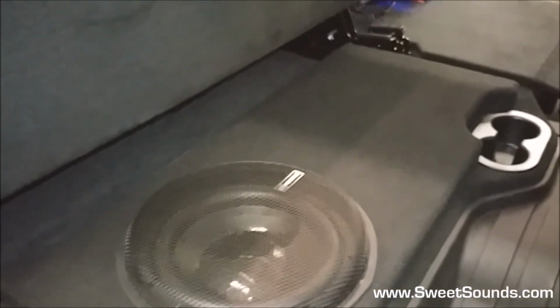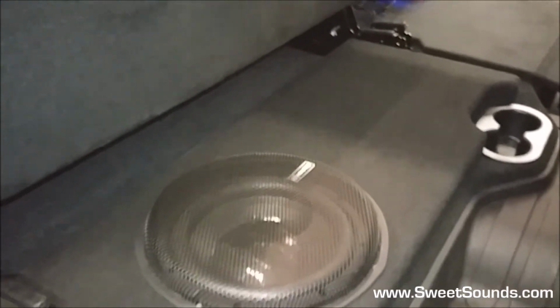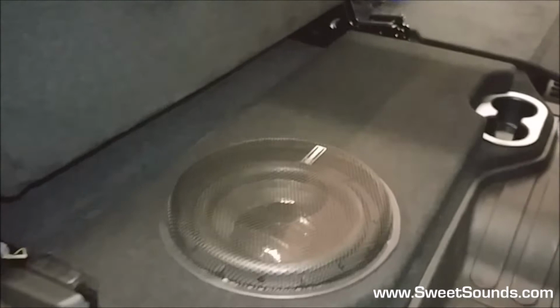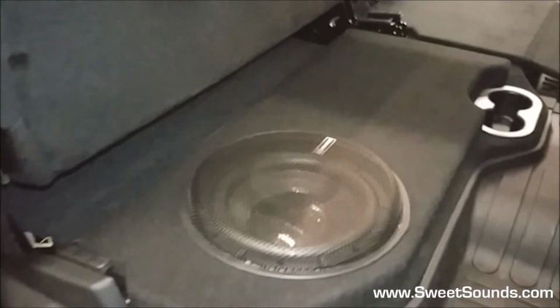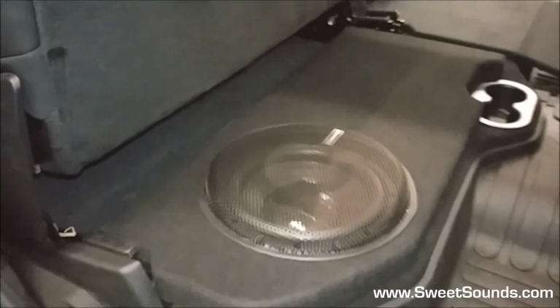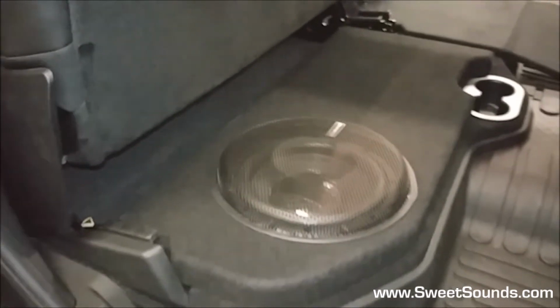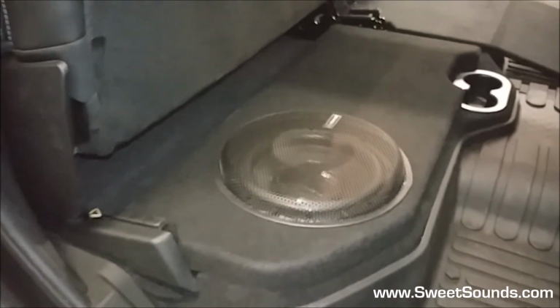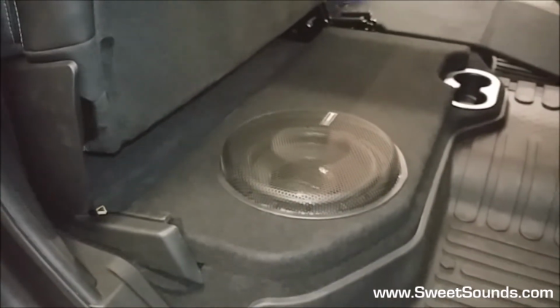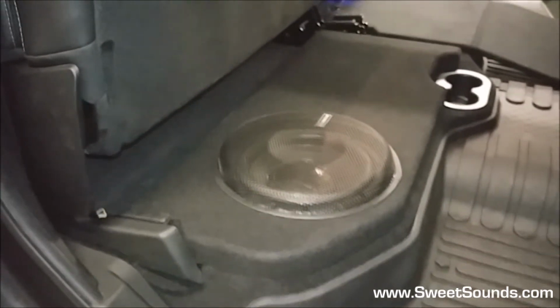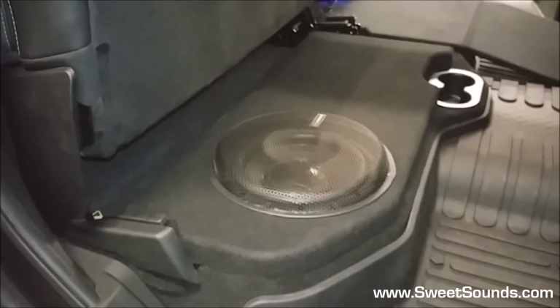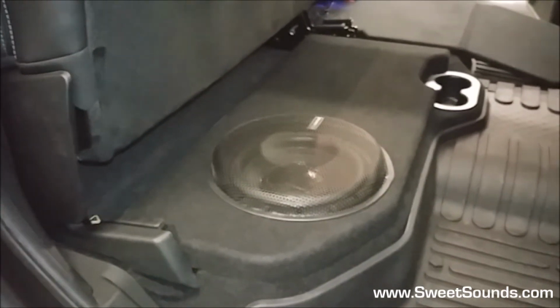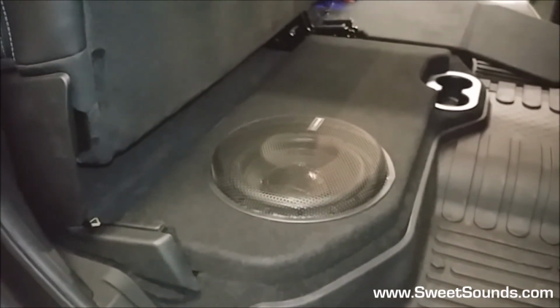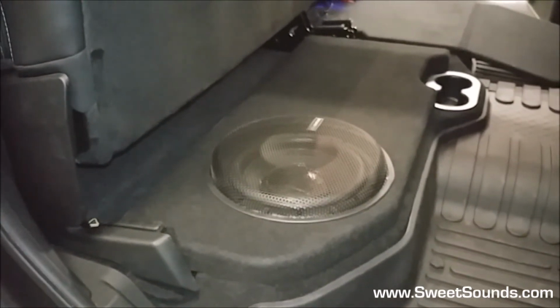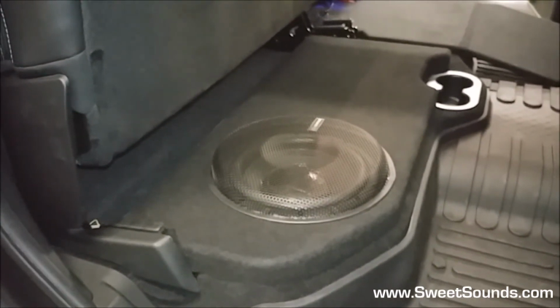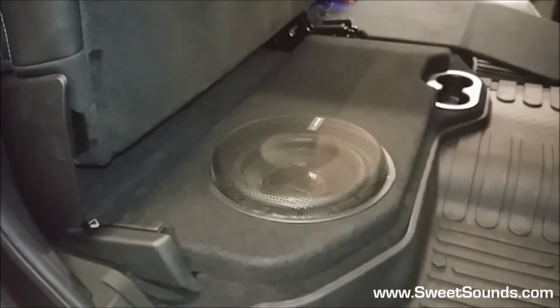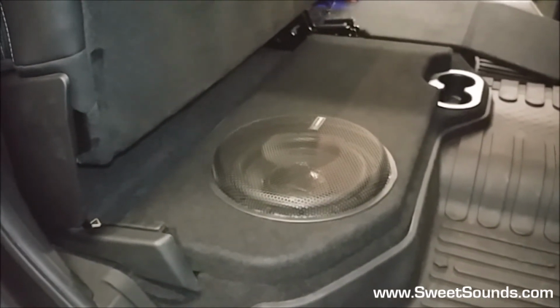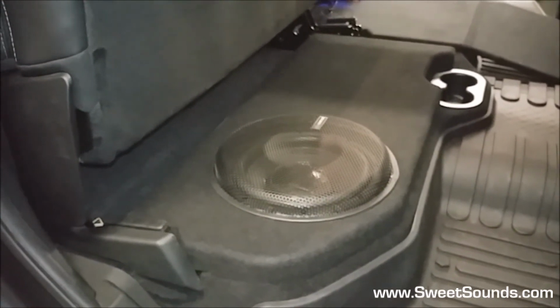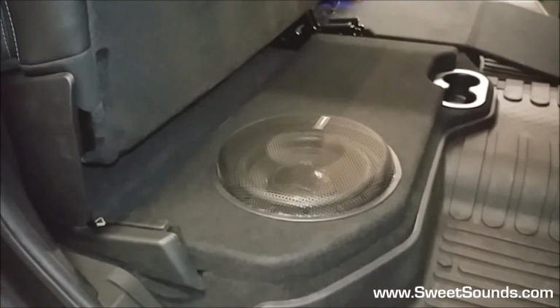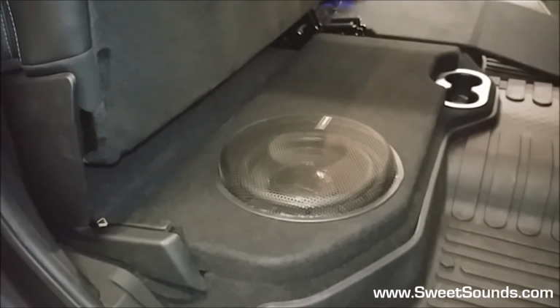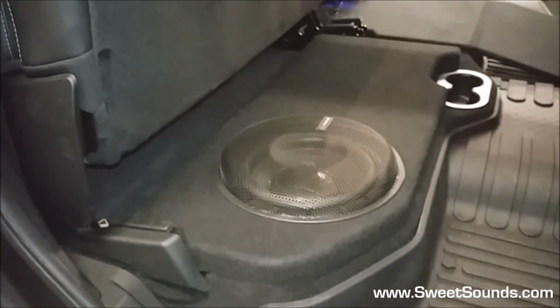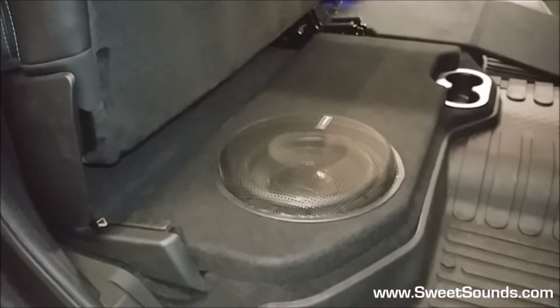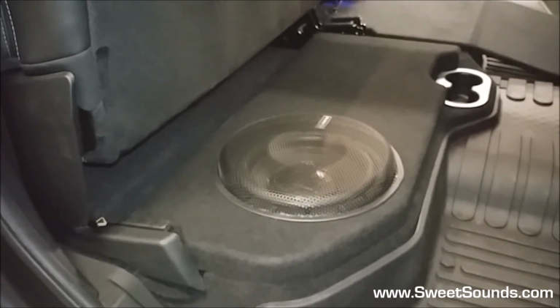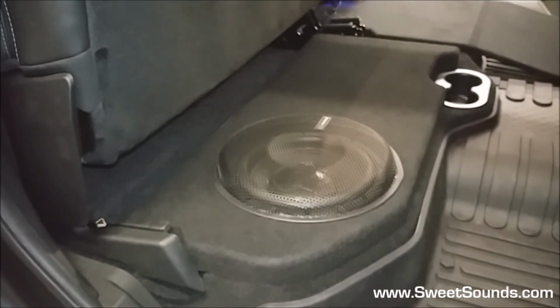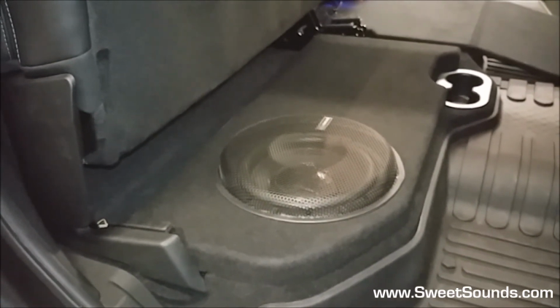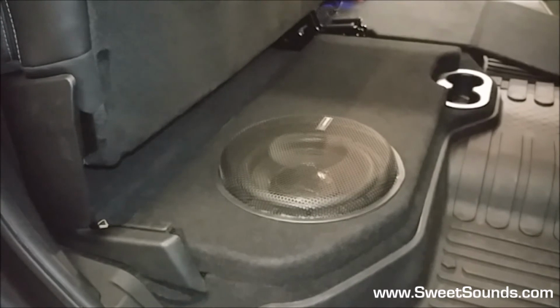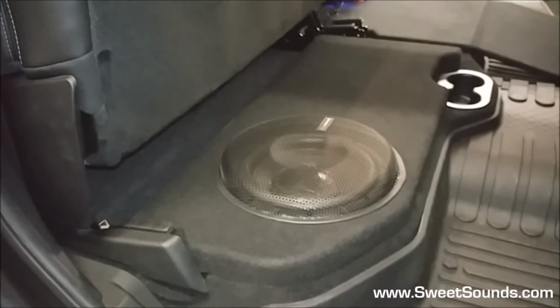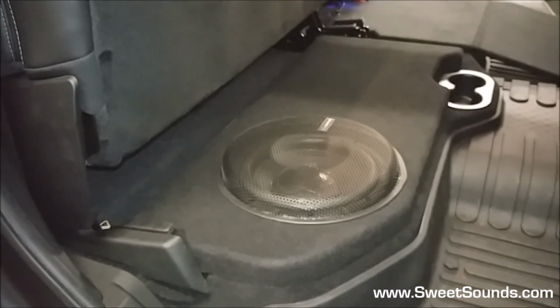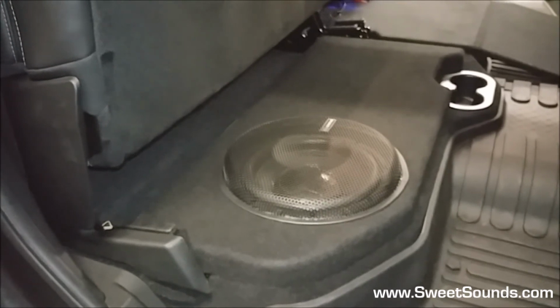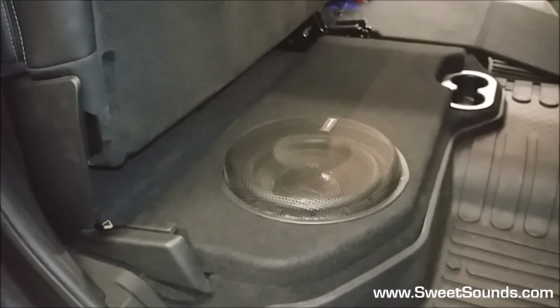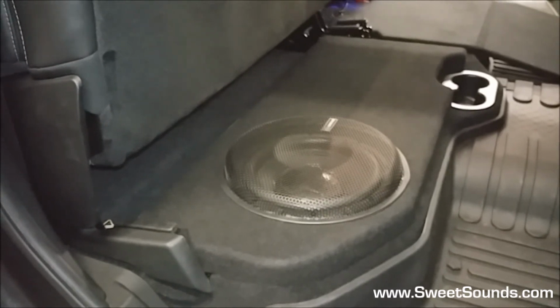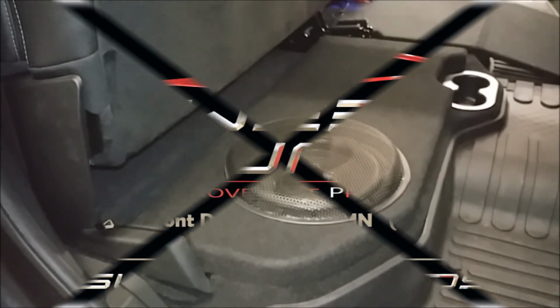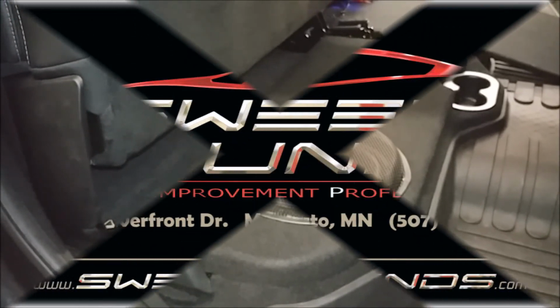This is another excellent audio system installed by the experts here at SweetSounds — made in Minnesota. Check us out on our website at SweetSounds.com.